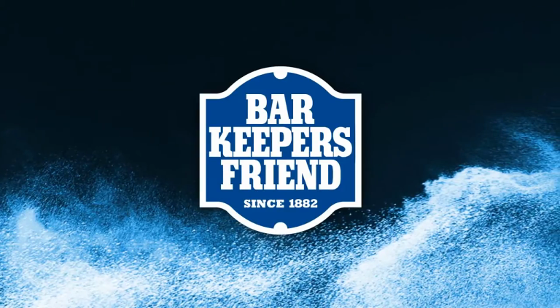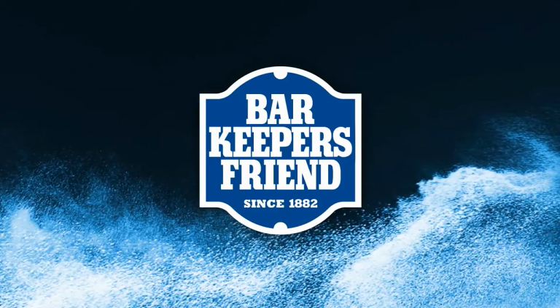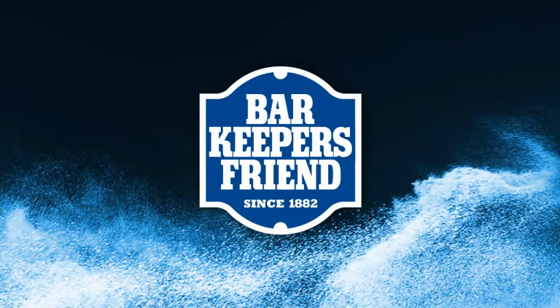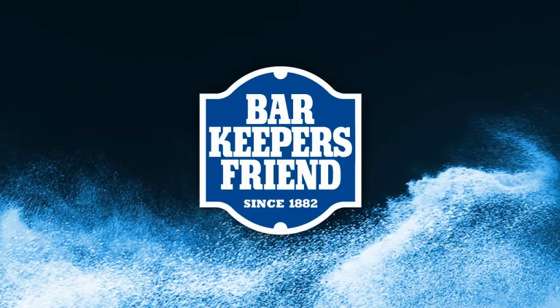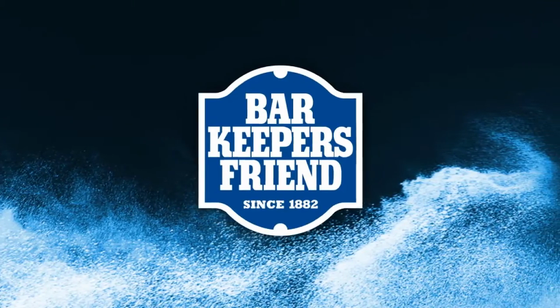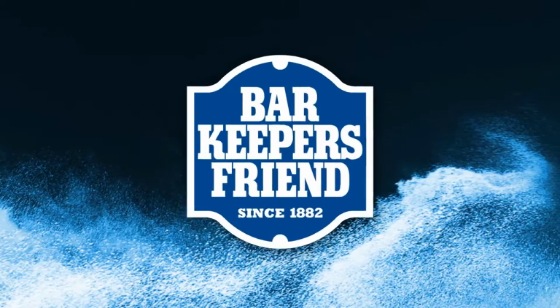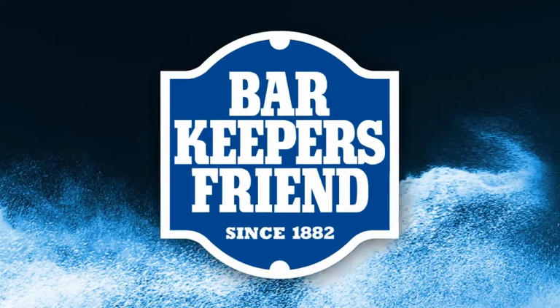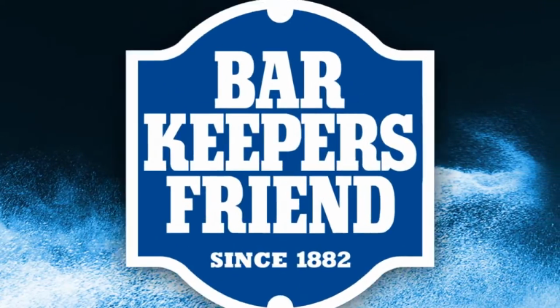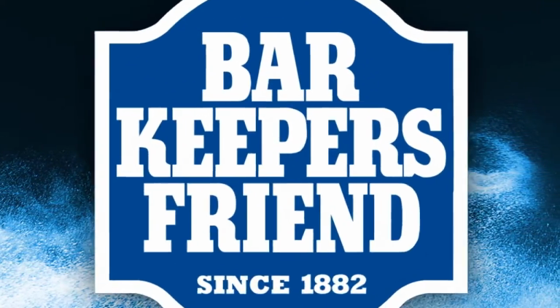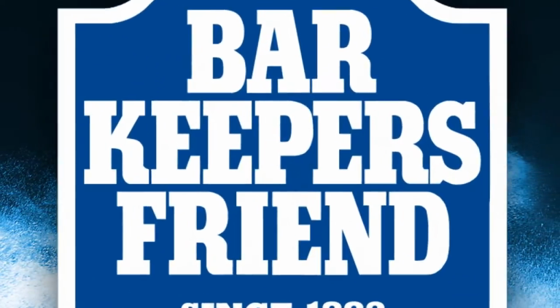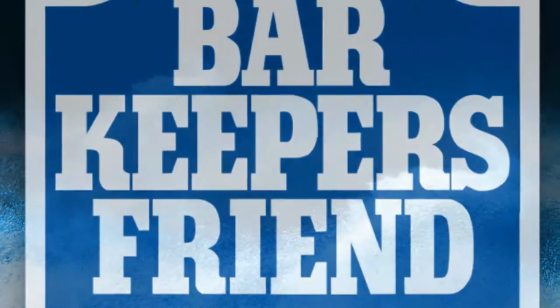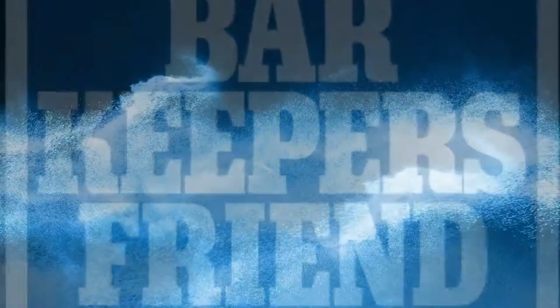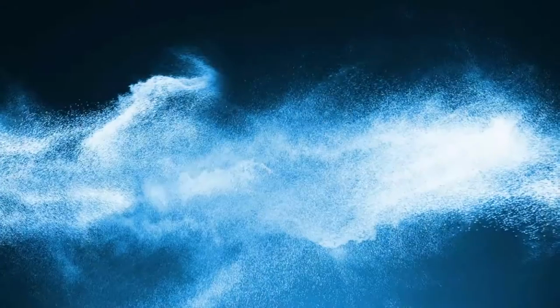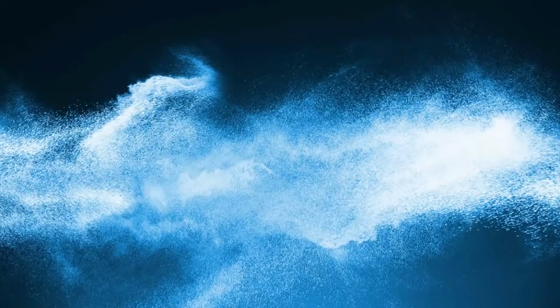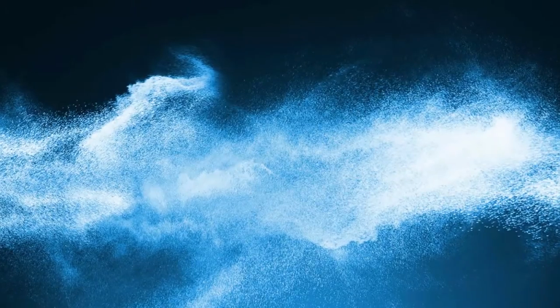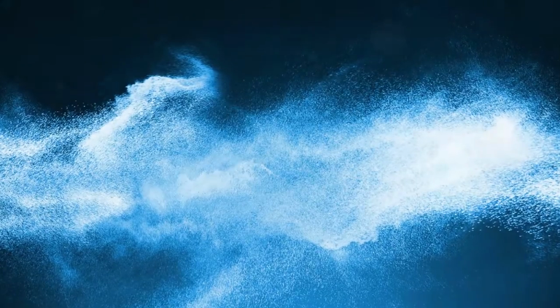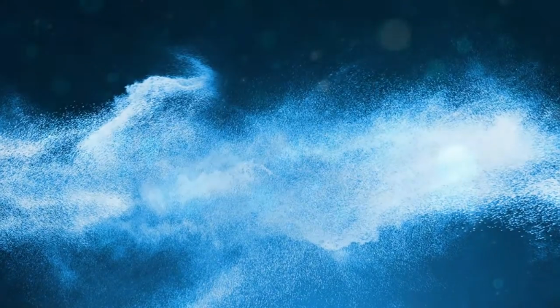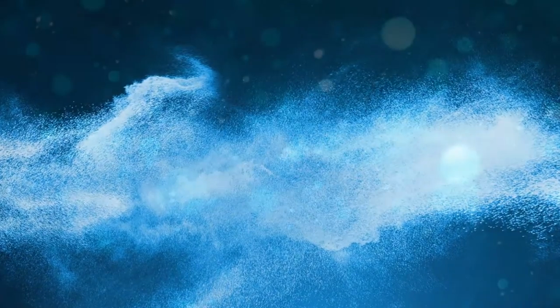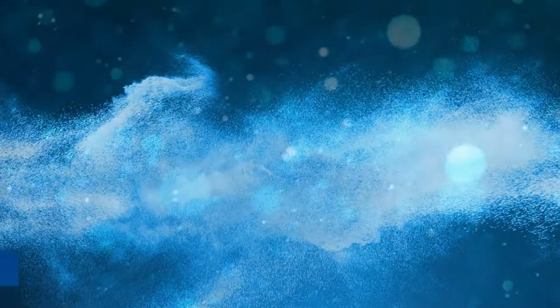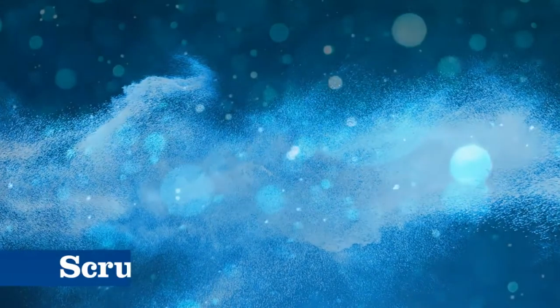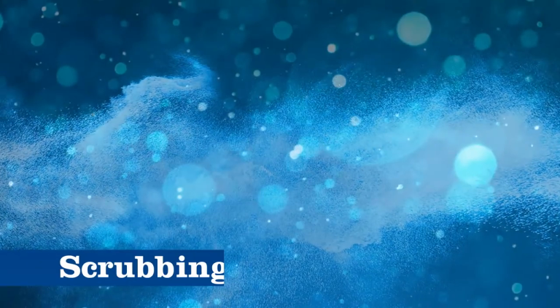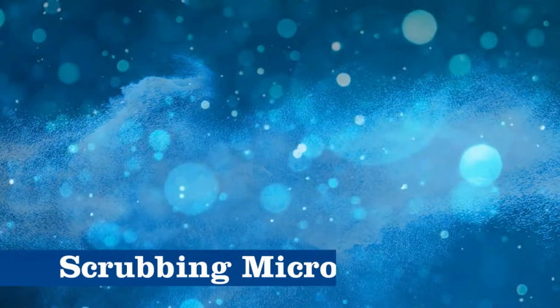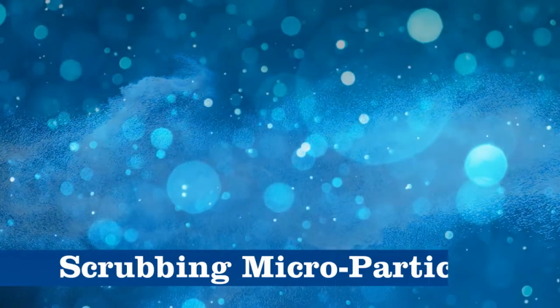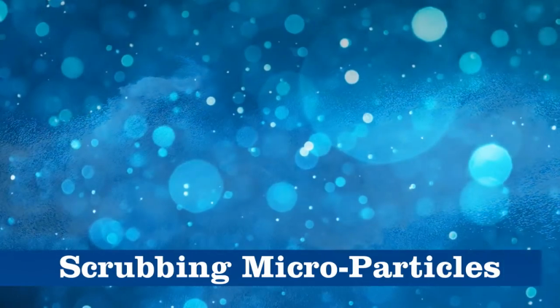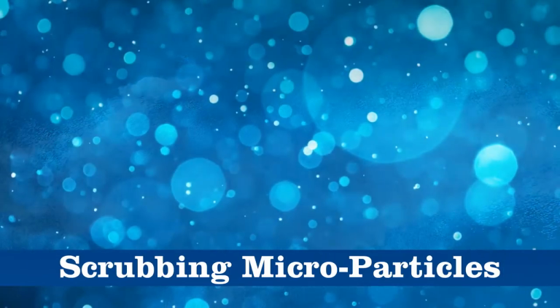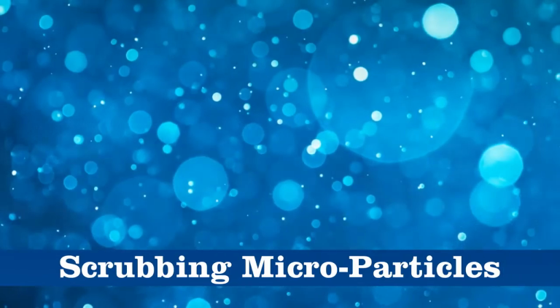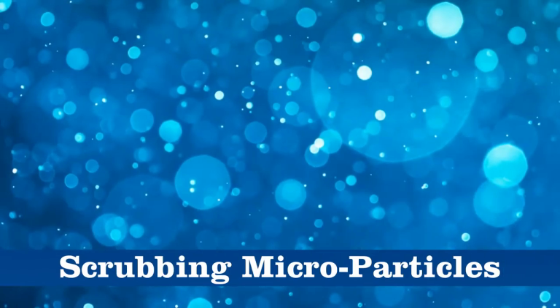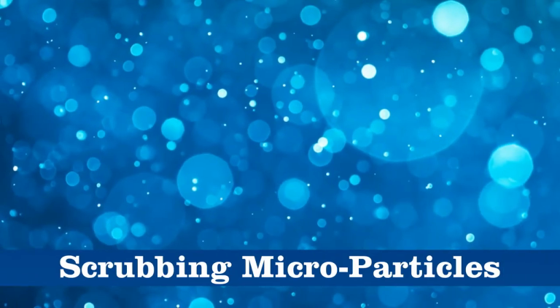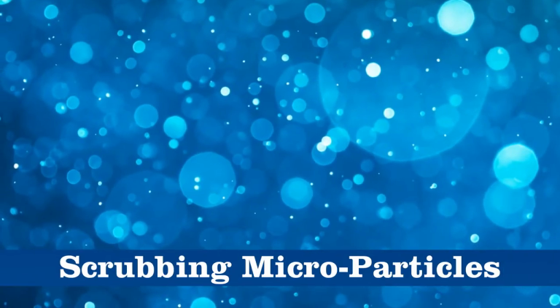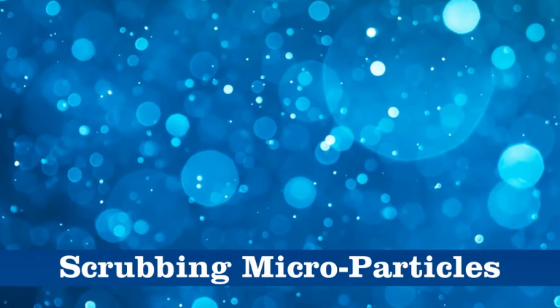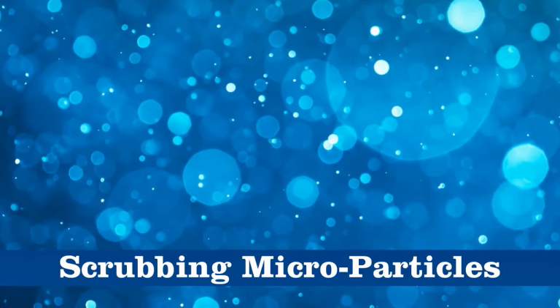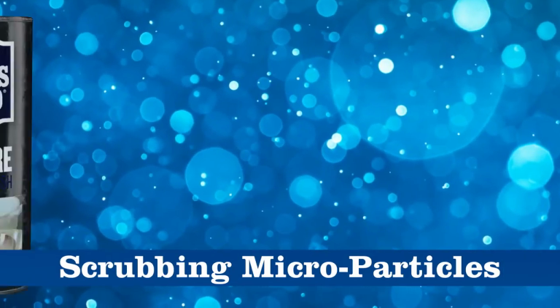Other brands contain bleach. Bar Keepers Friend has a unique formula with scrubbing microparticles. They clean better.